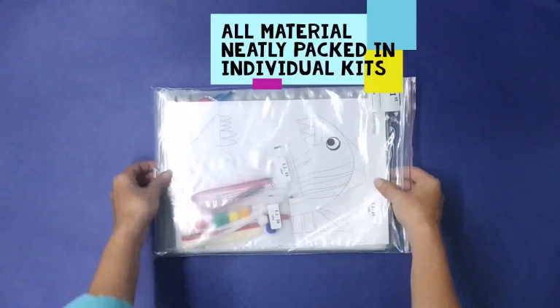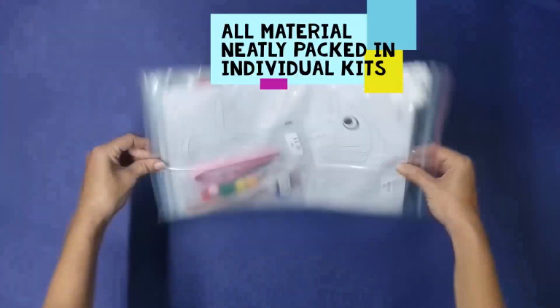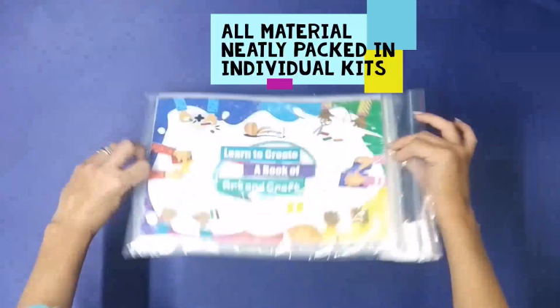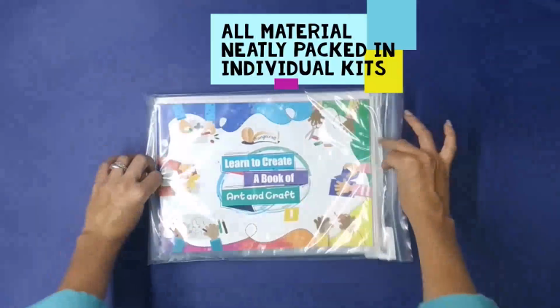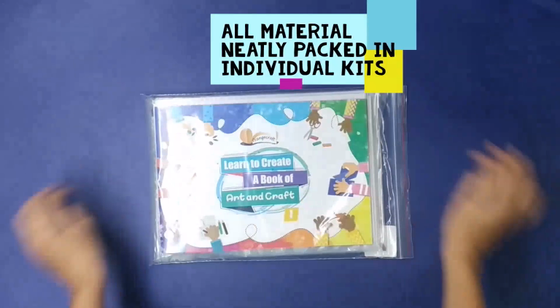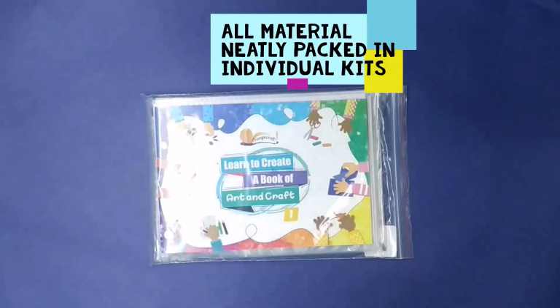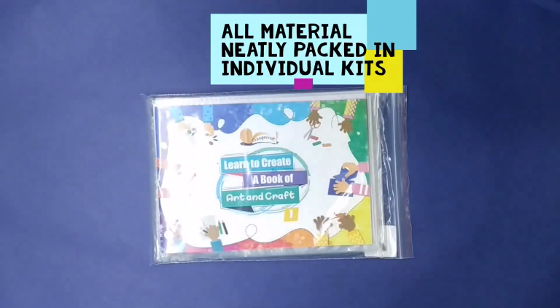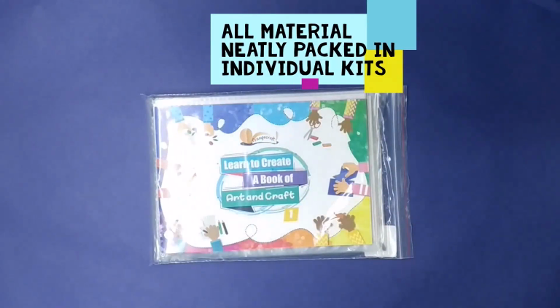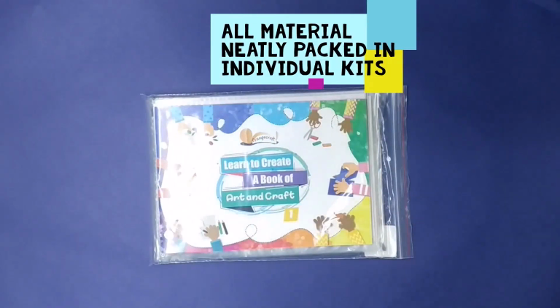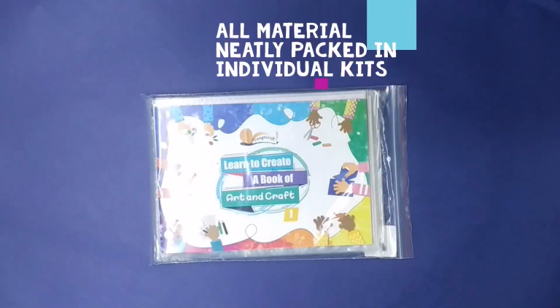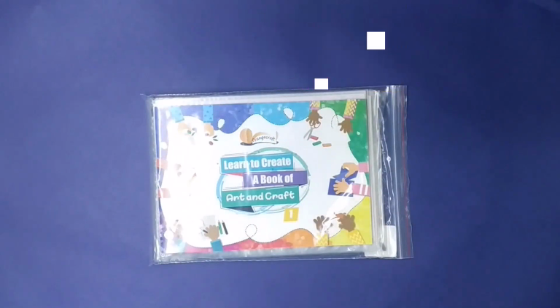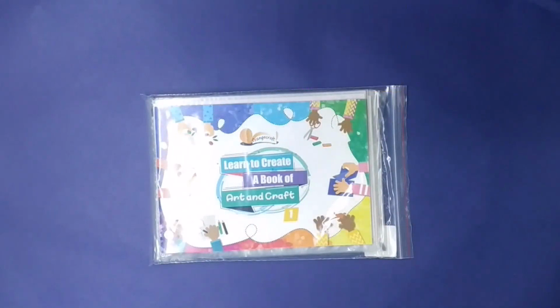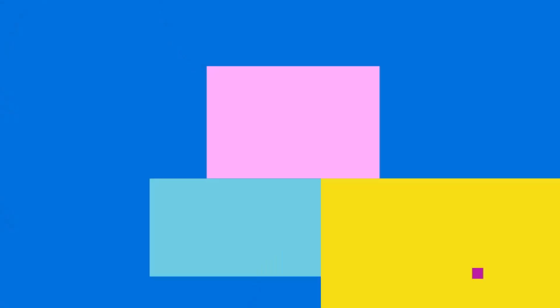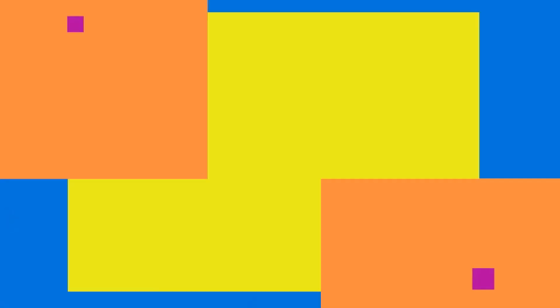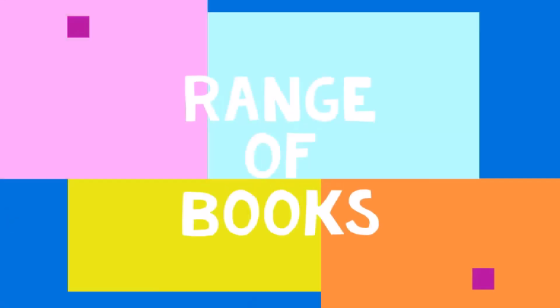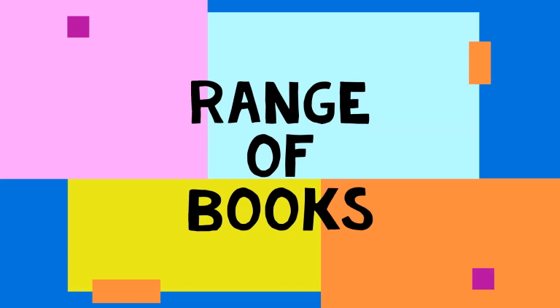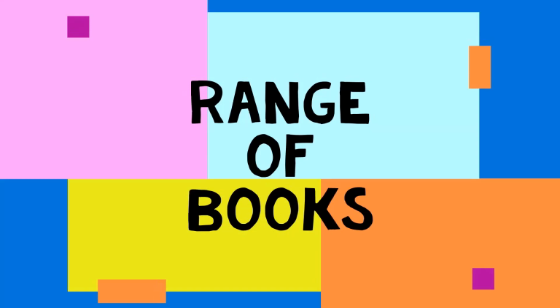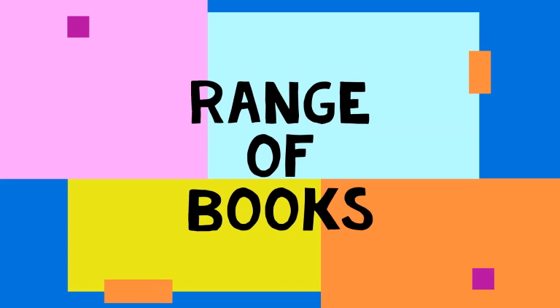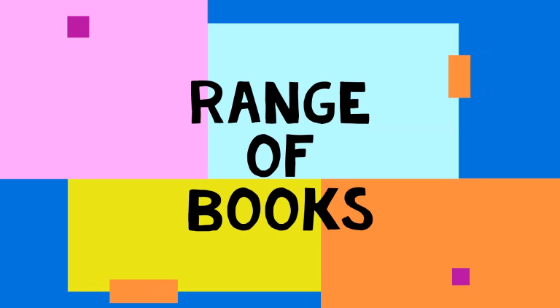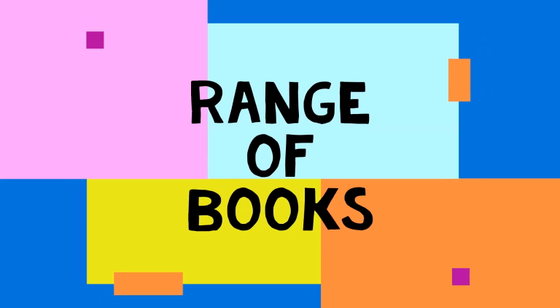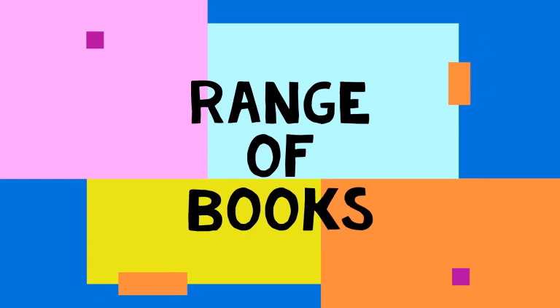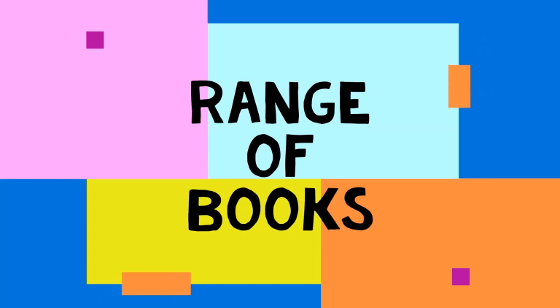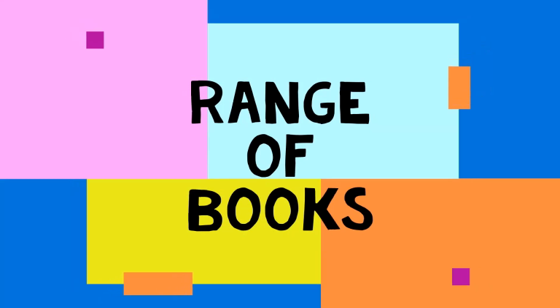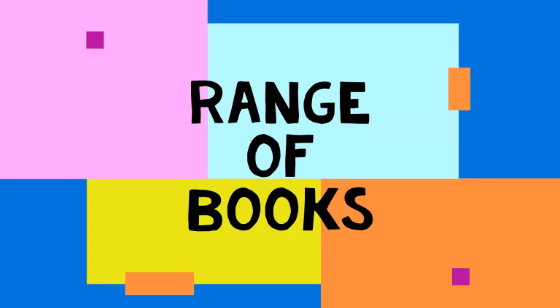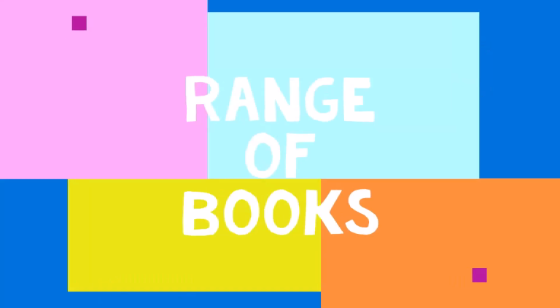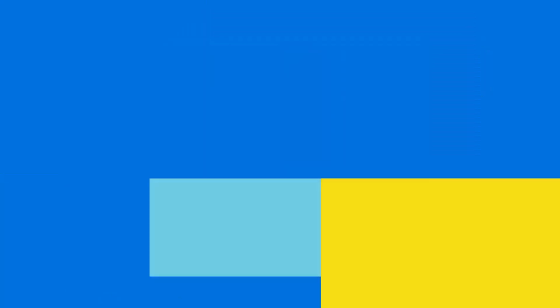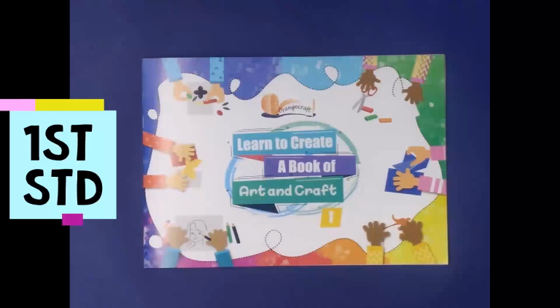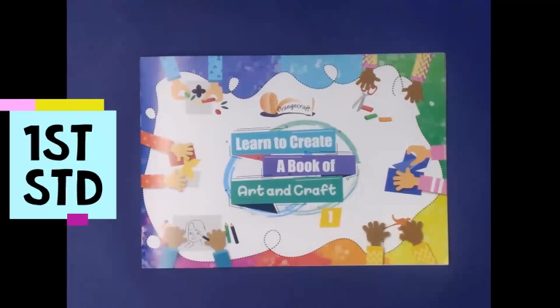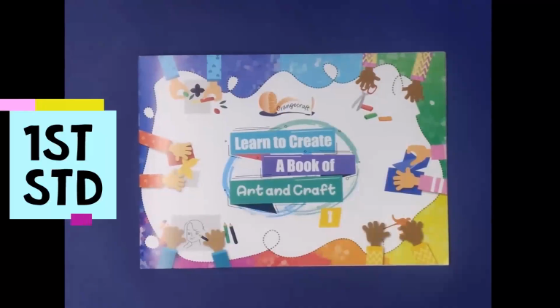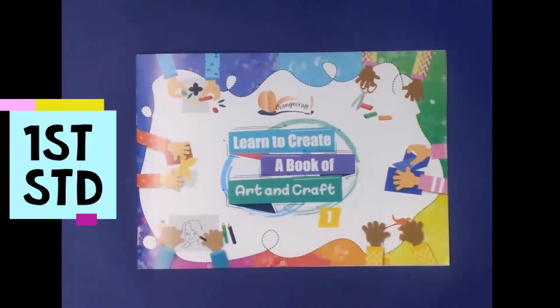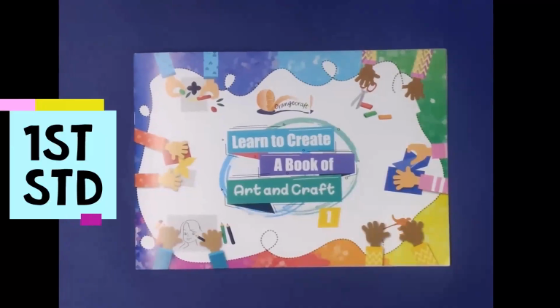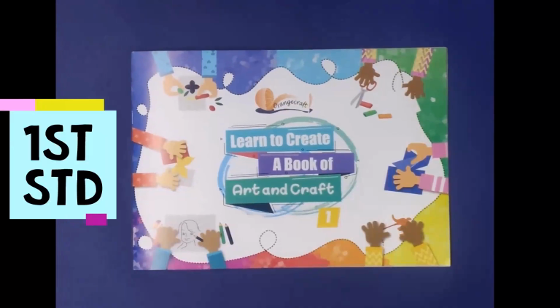The Learn to Create range is available for classes in the primary and pre-primary sections.